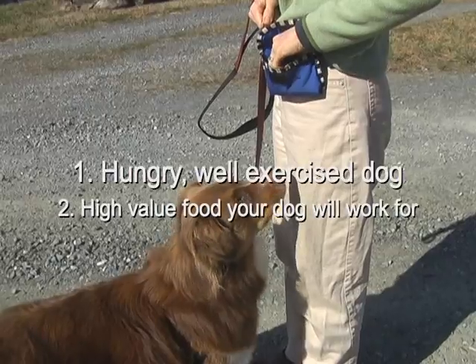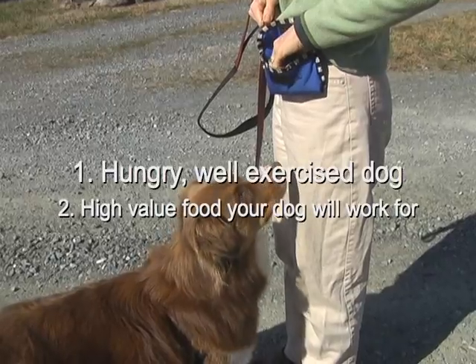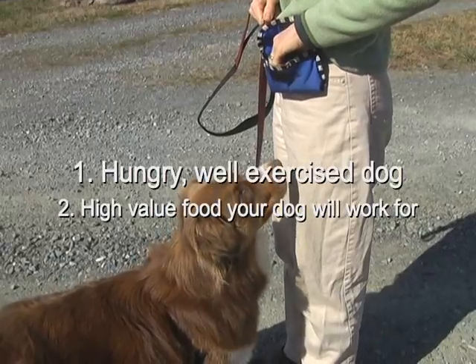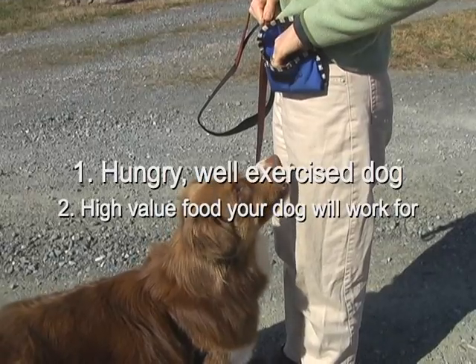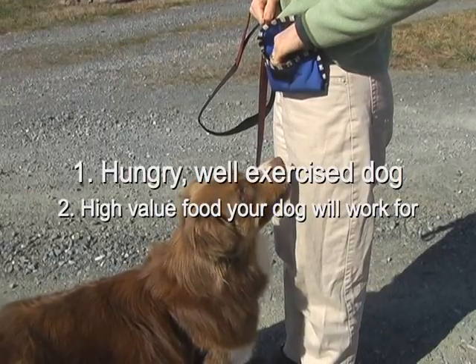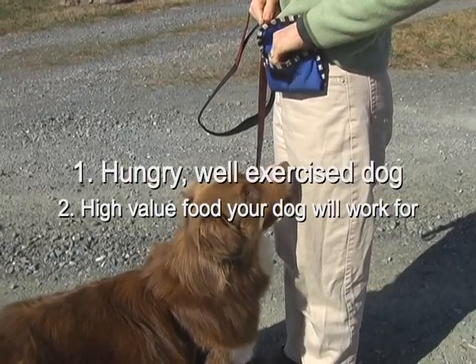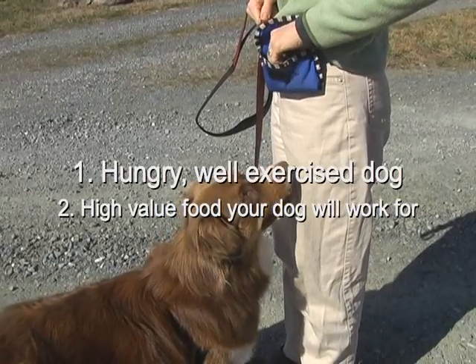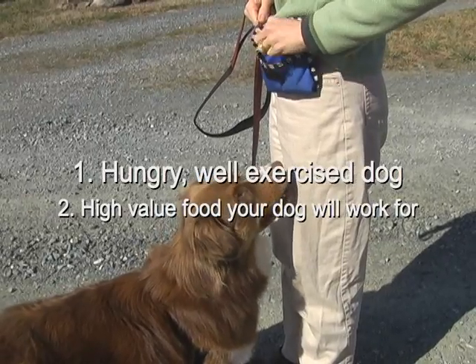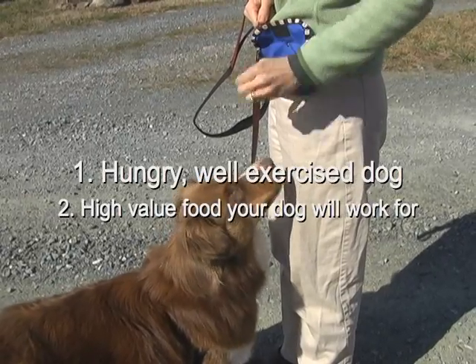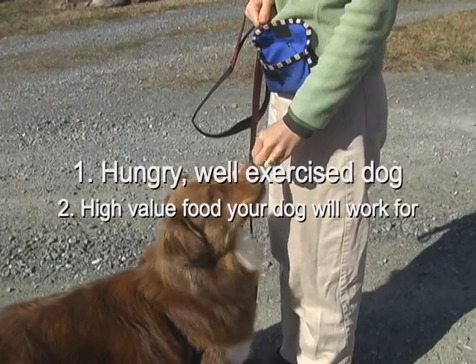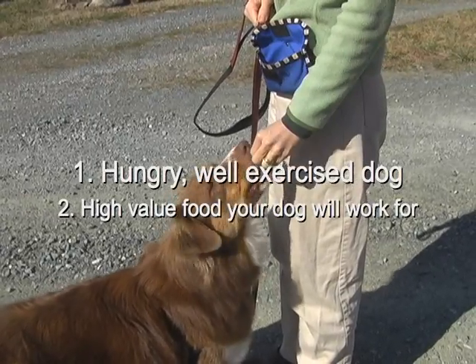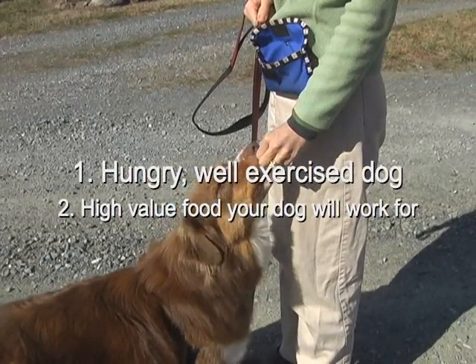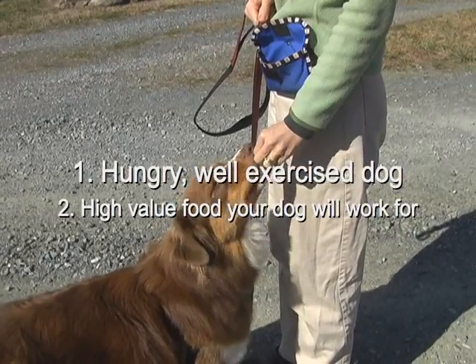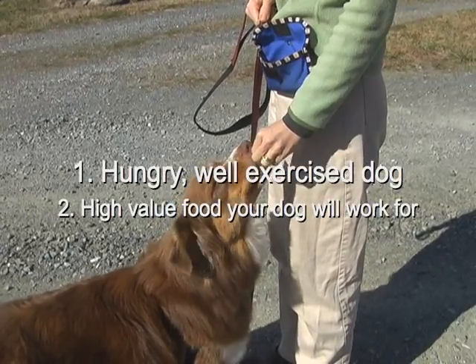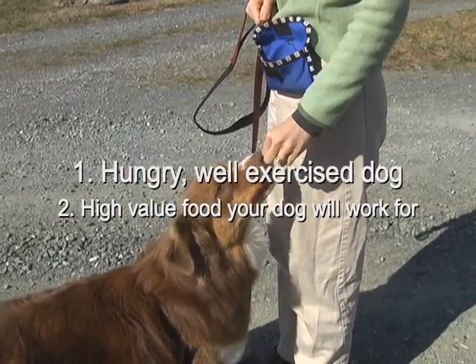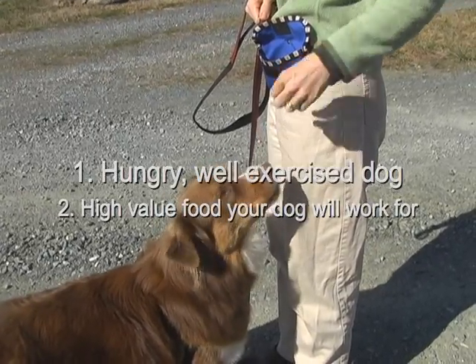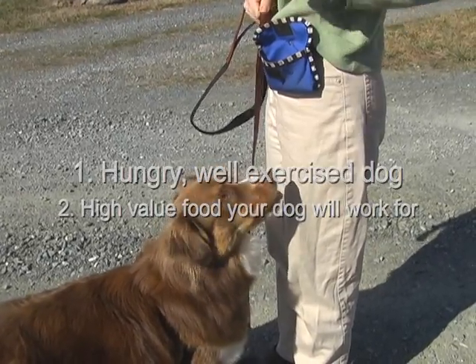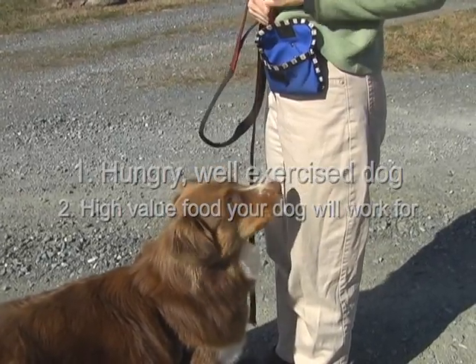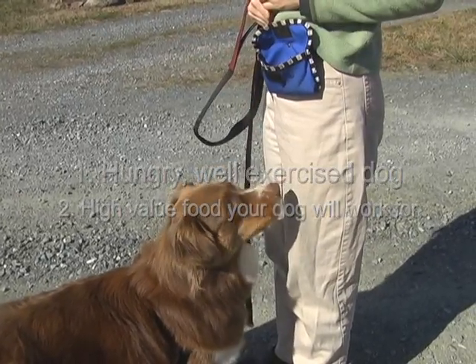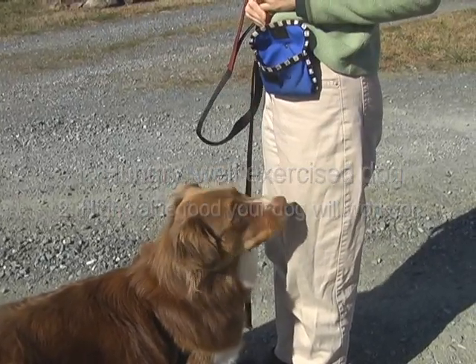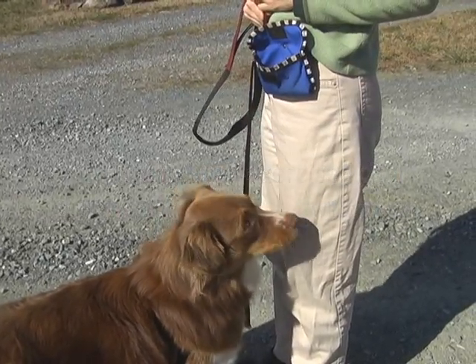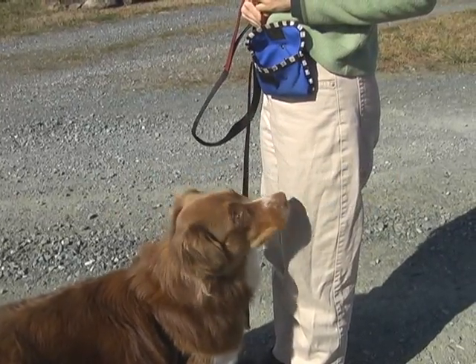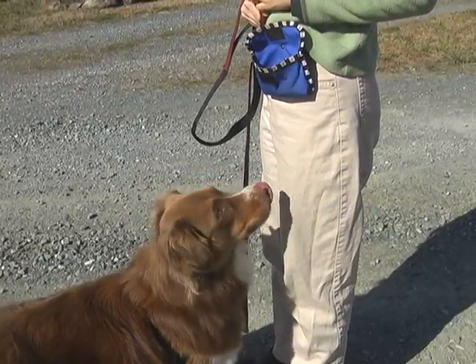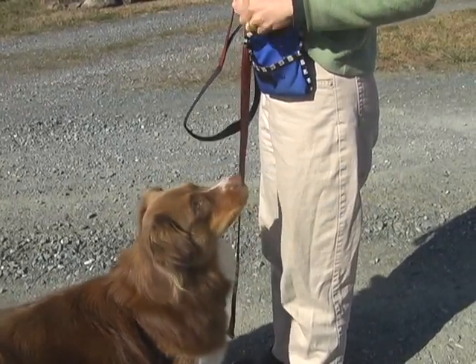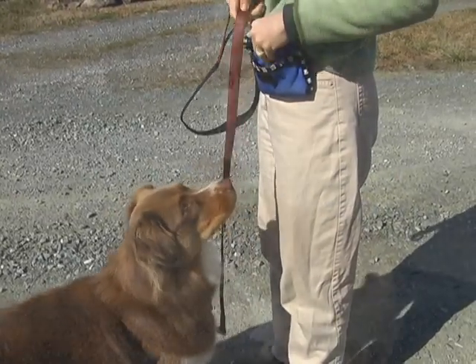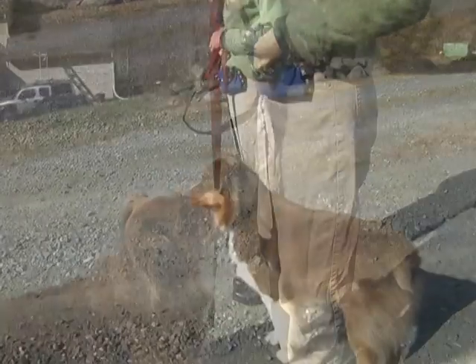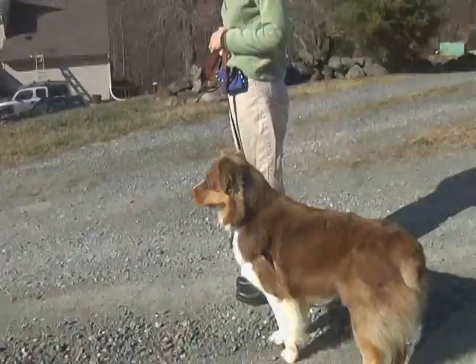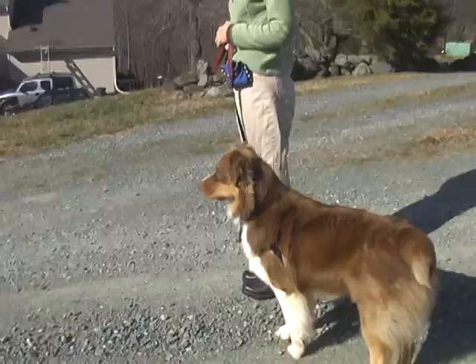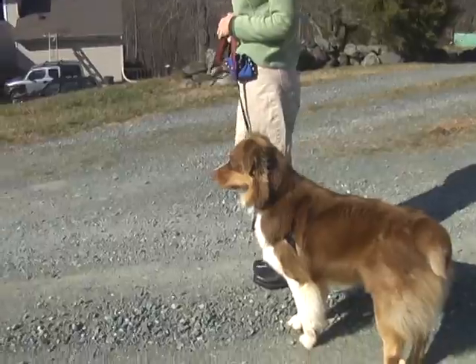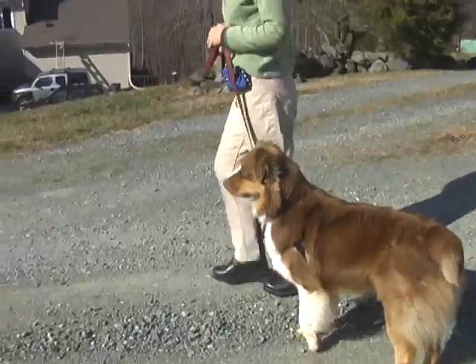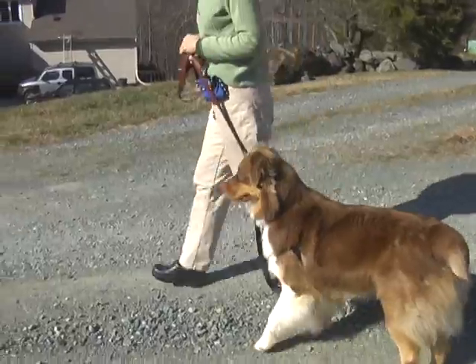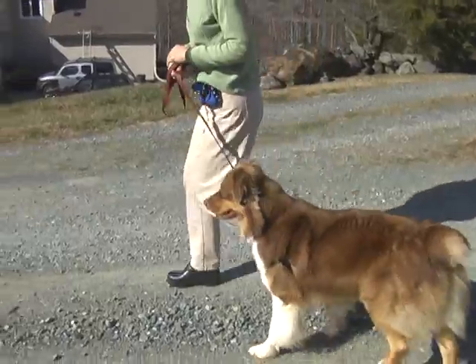Start with a hungry, well-exercised dog and some high-value food treats that your dog is willing to work for.